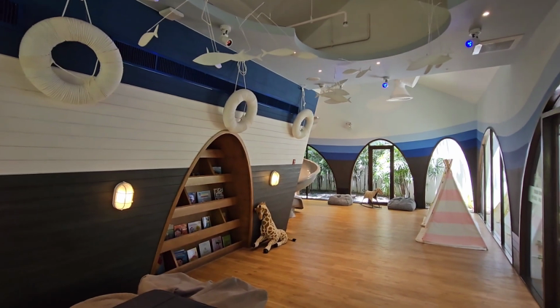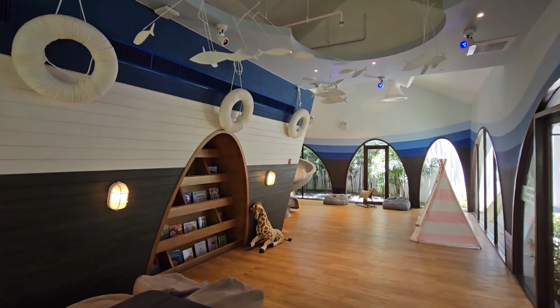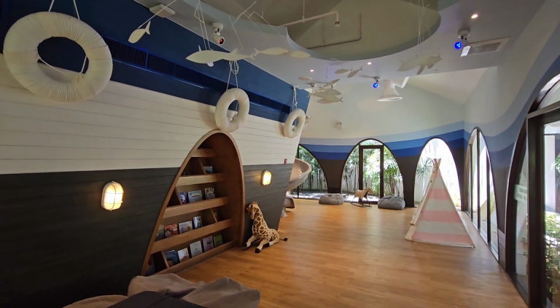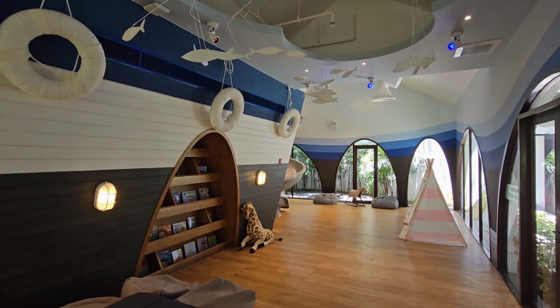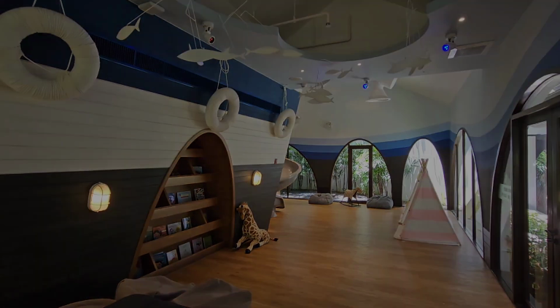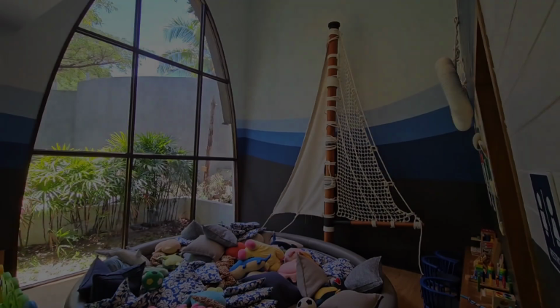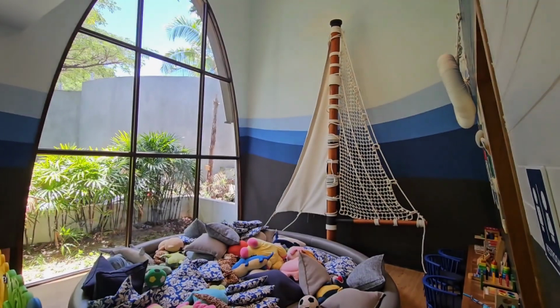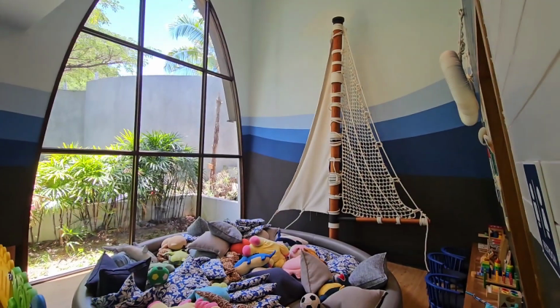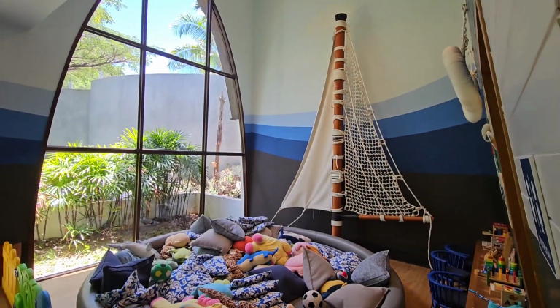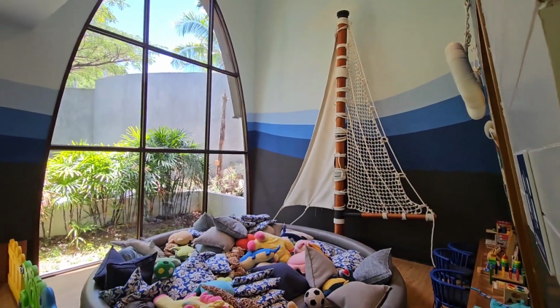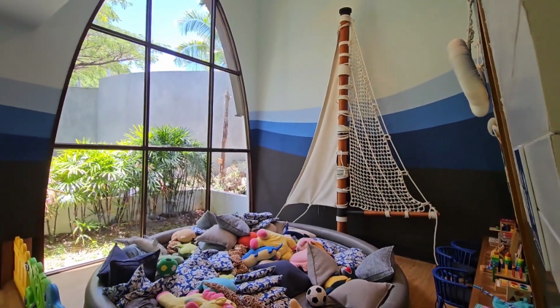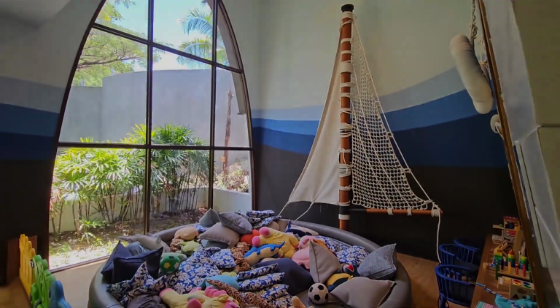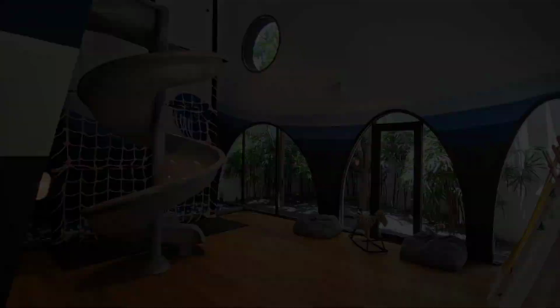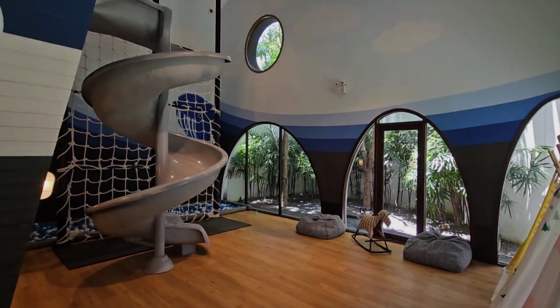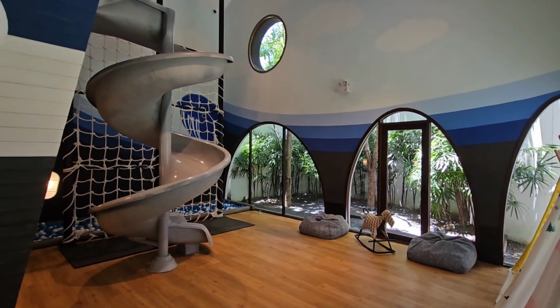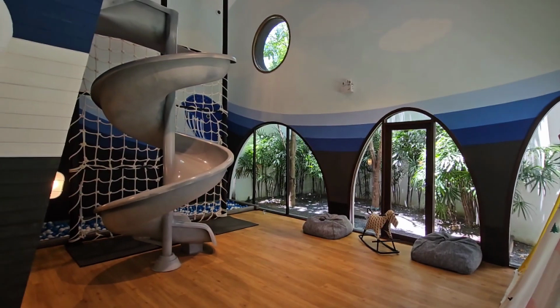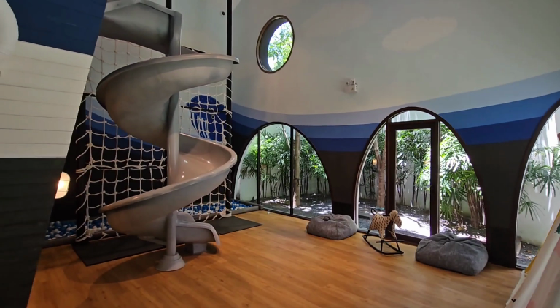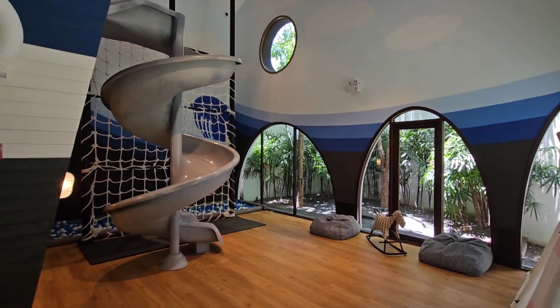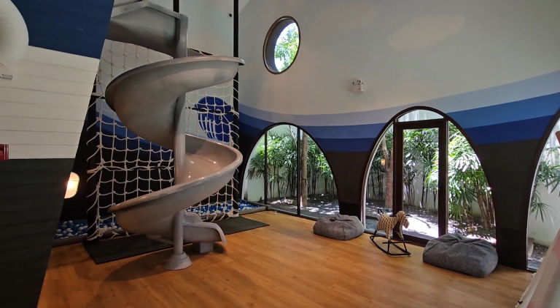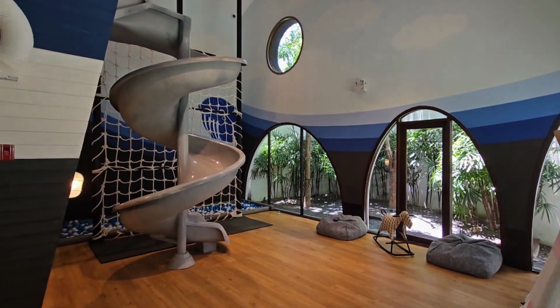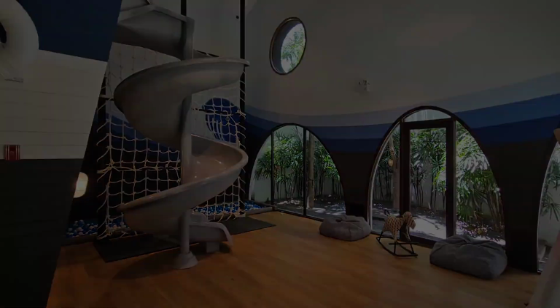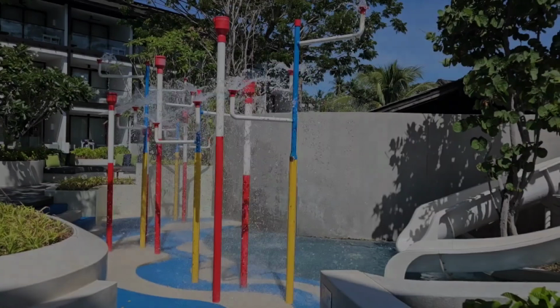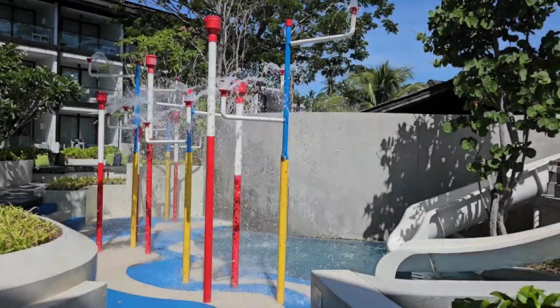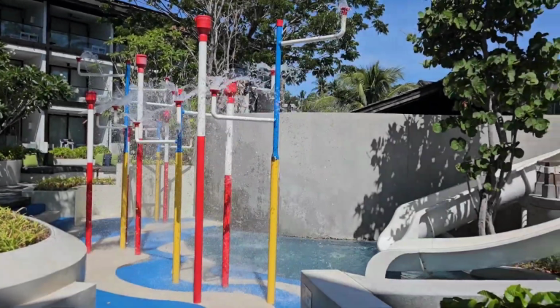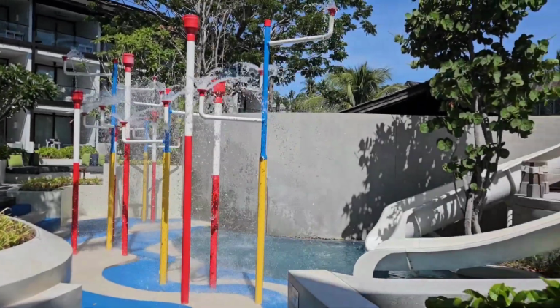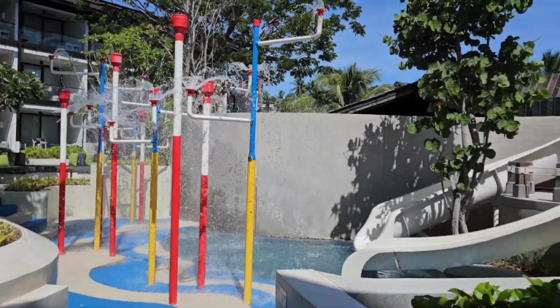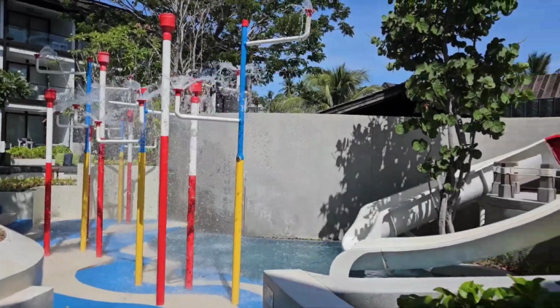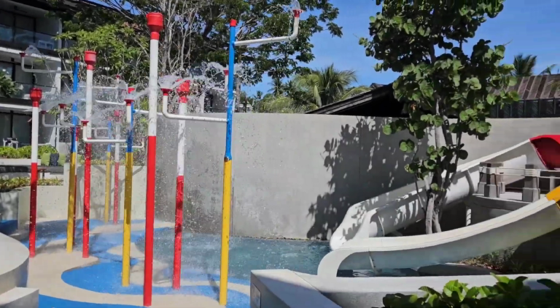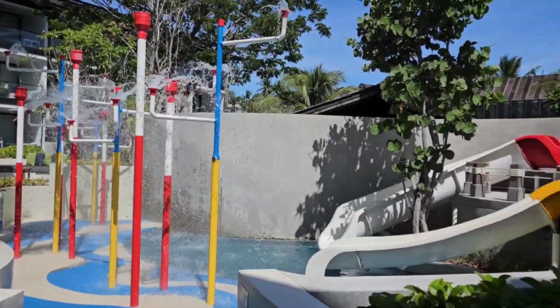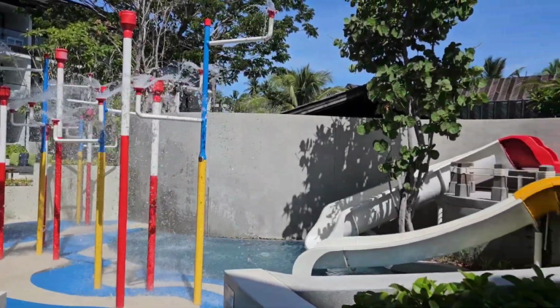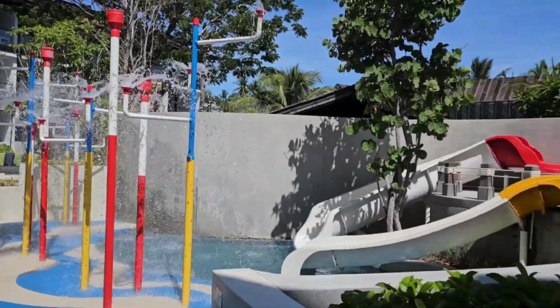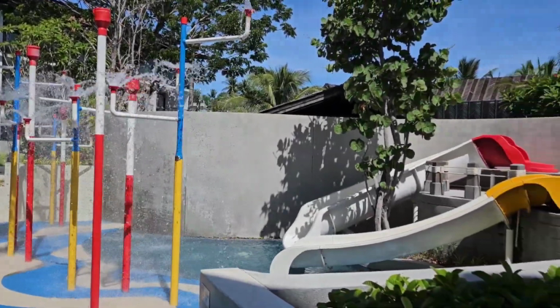For those with children, you are able to let them enjoy themselves at this huge kids' playhouse and also this outdoor water park.